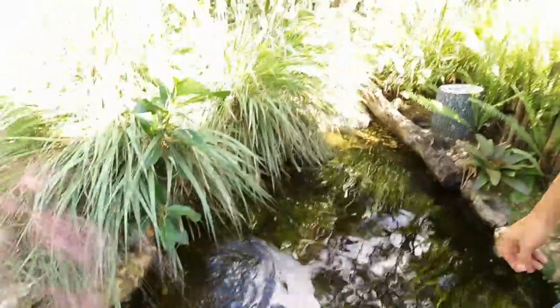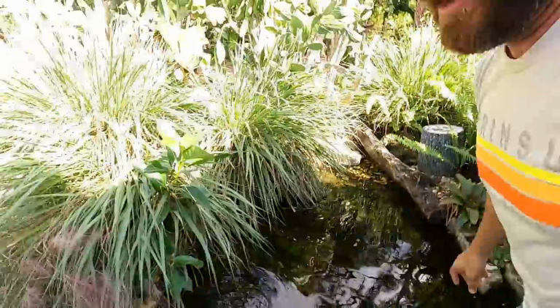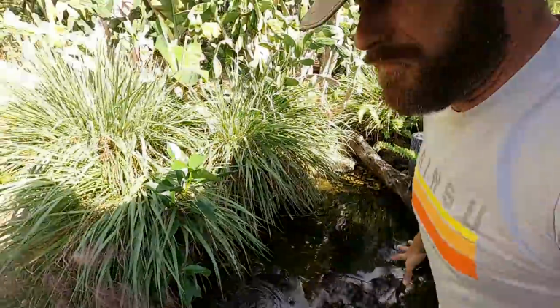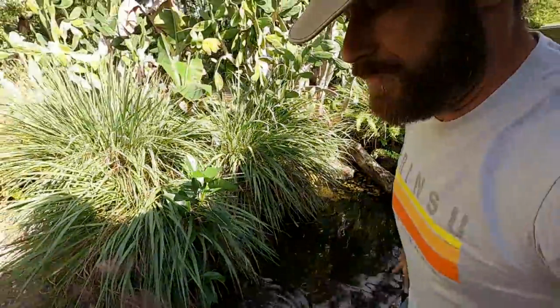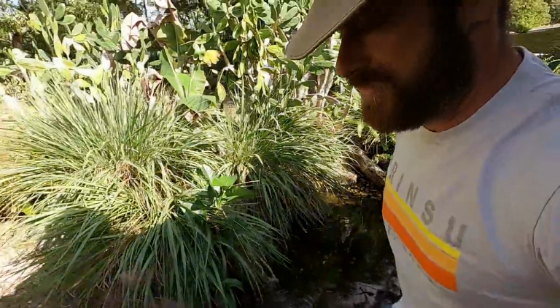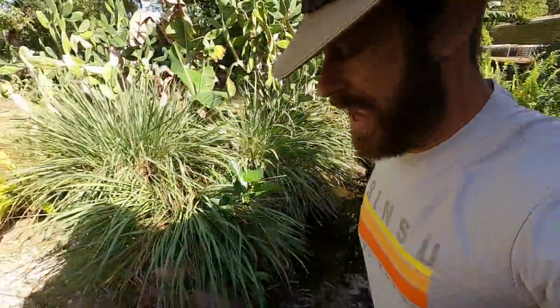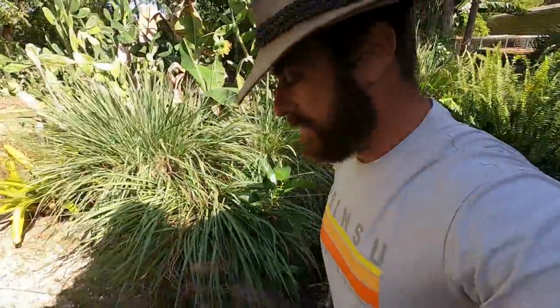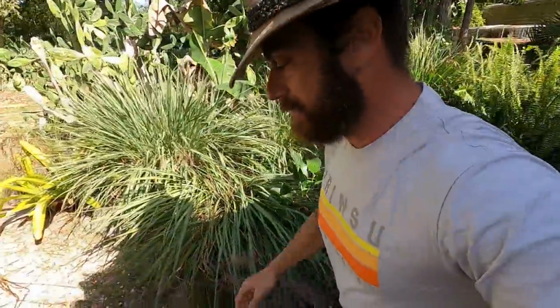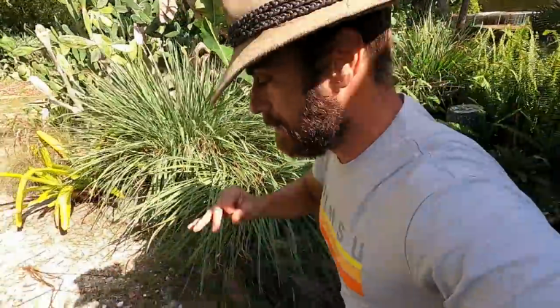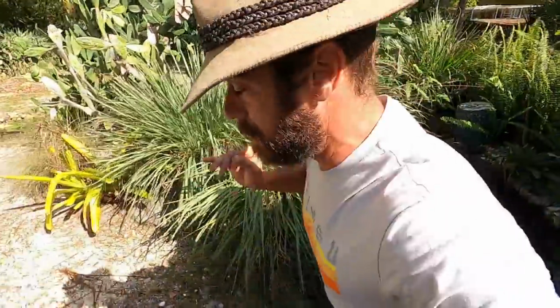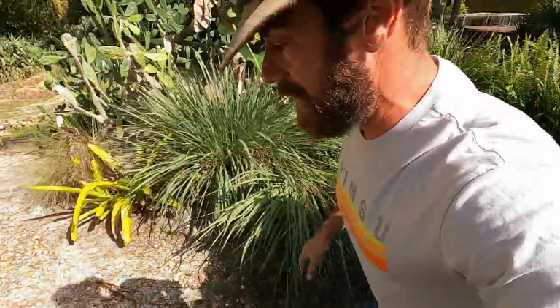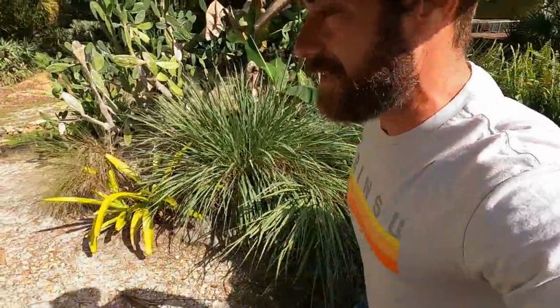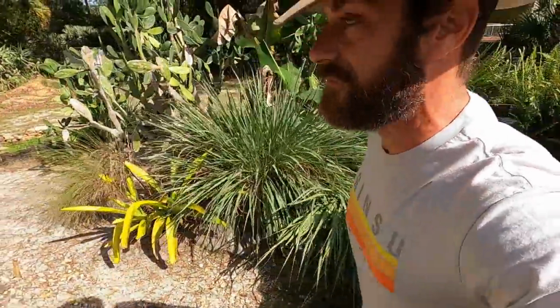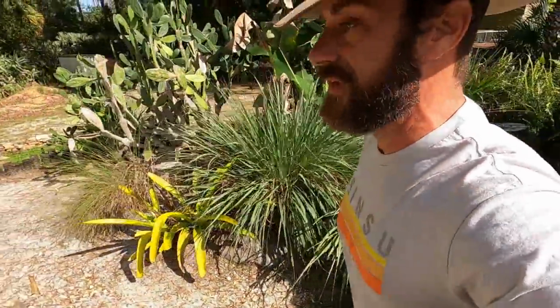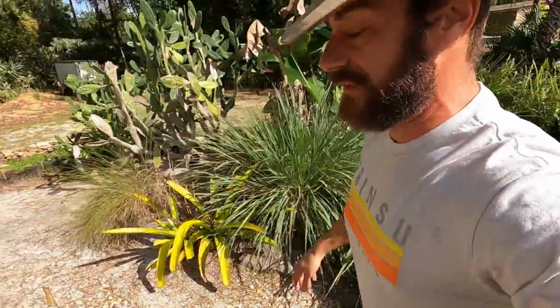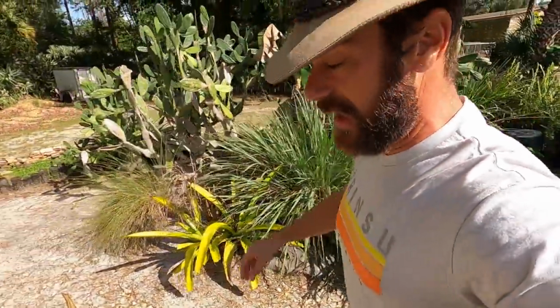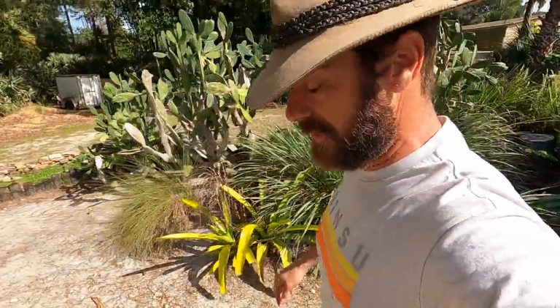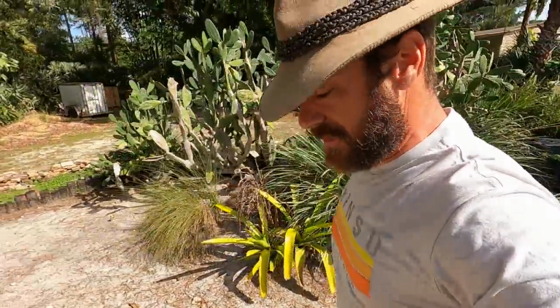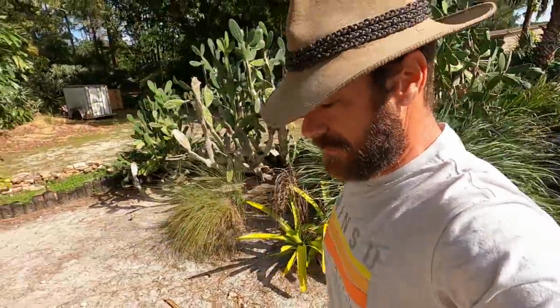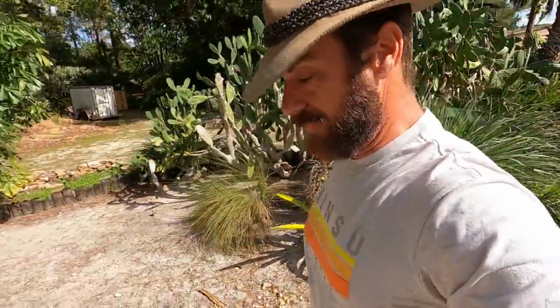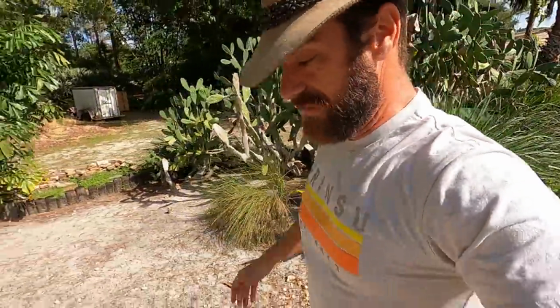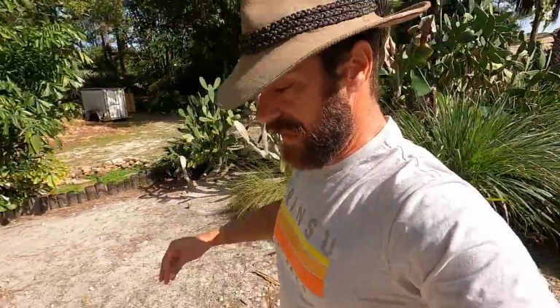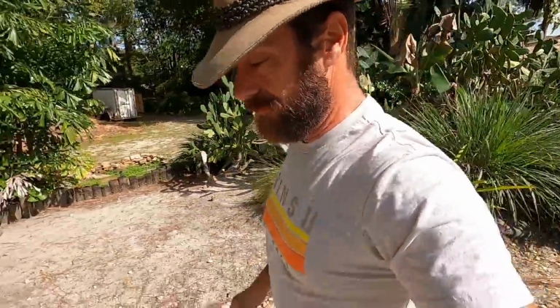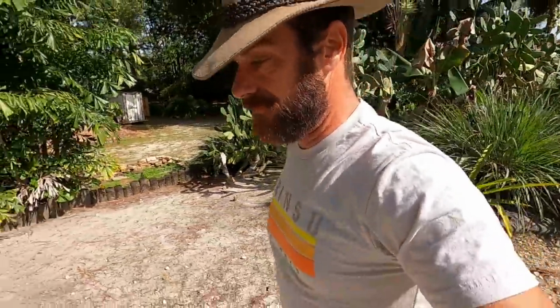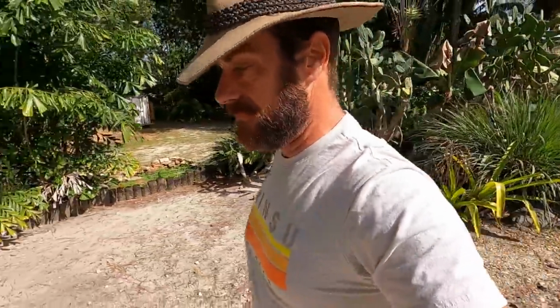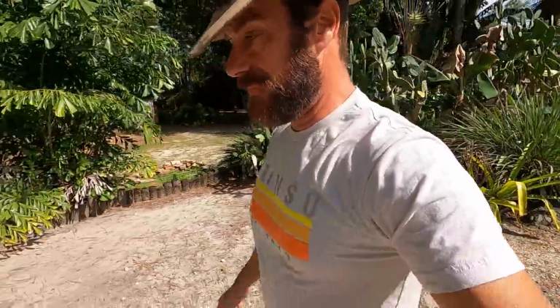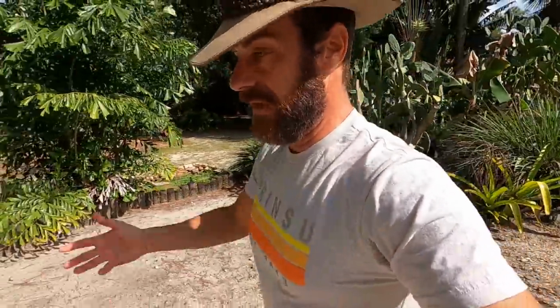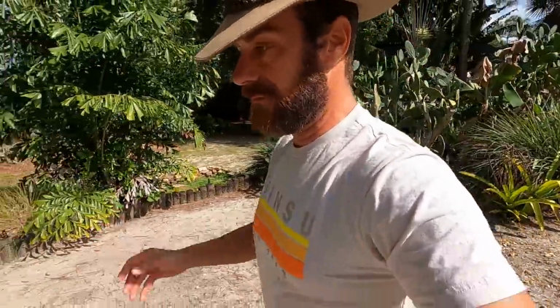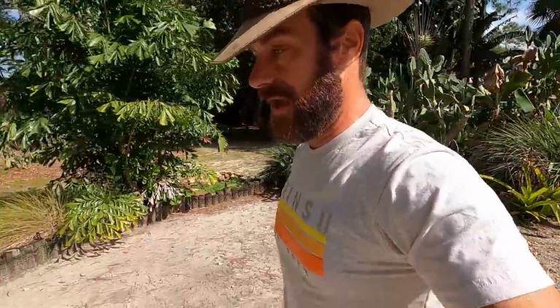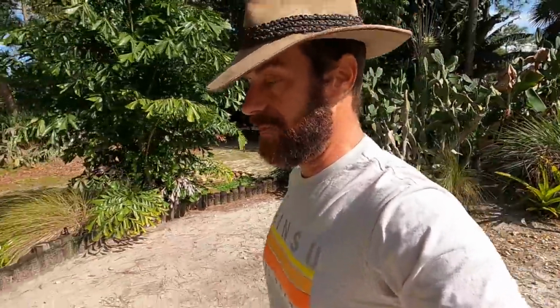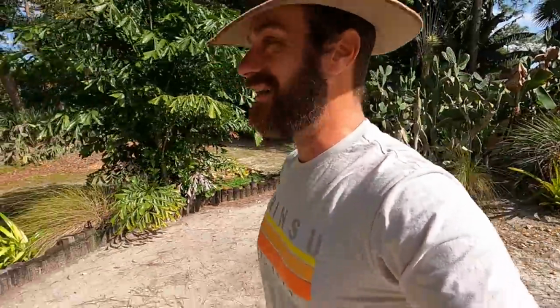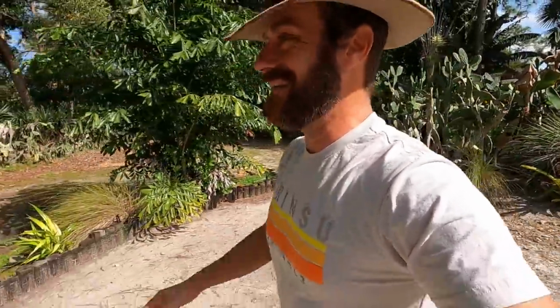No food today — not a feeding day. But hey, they're happy nonetheless.